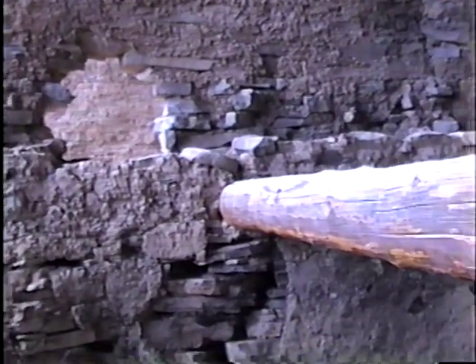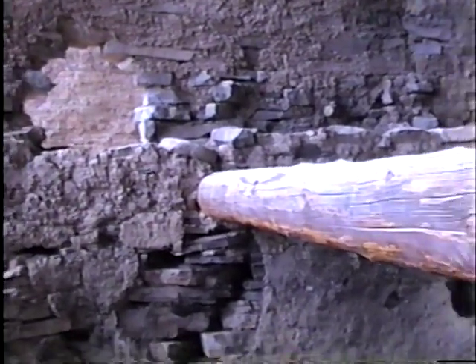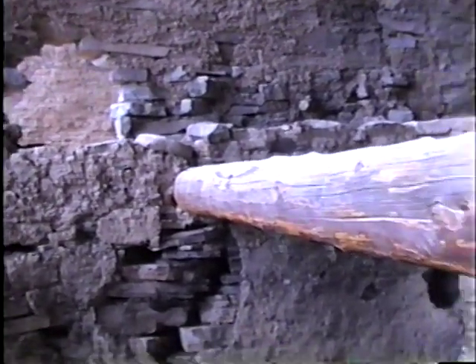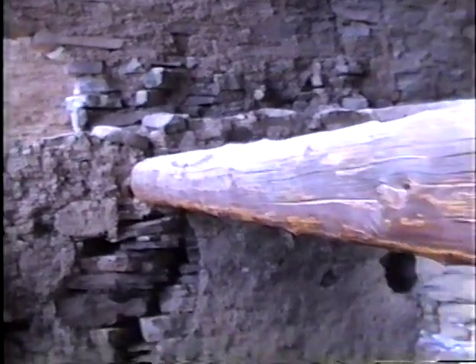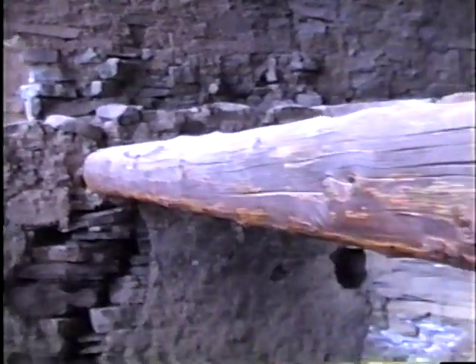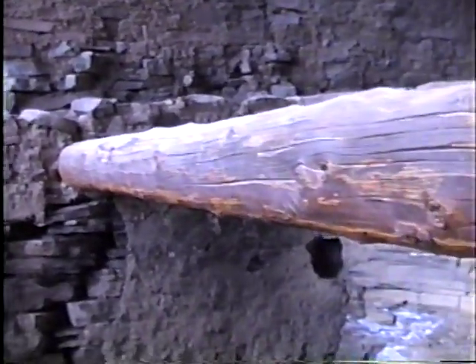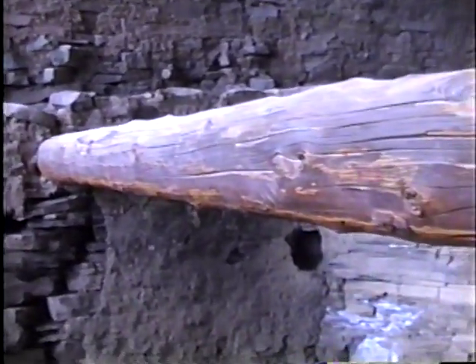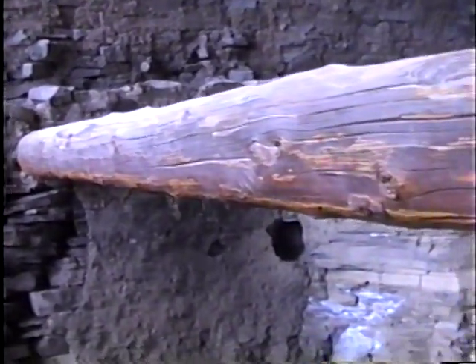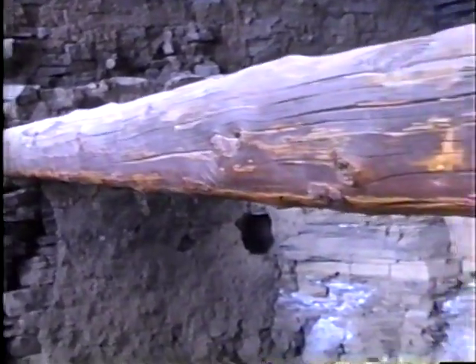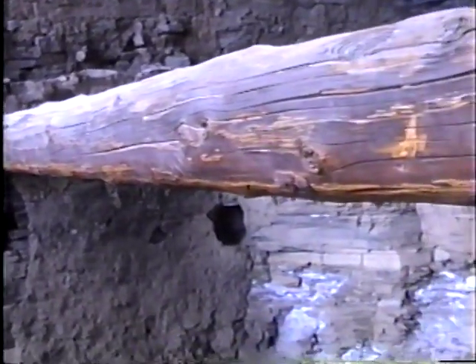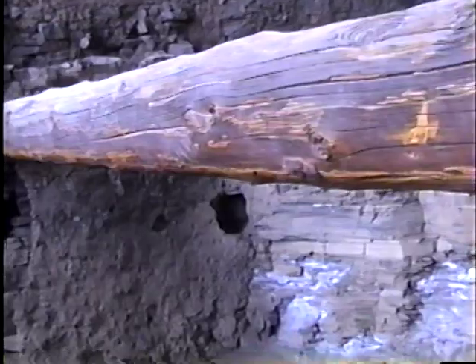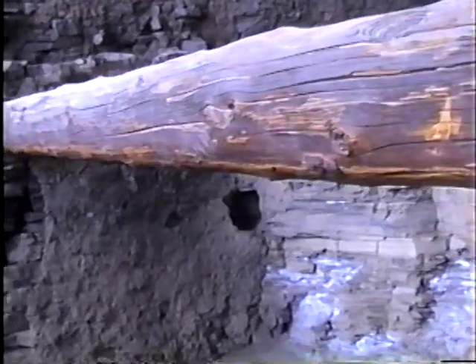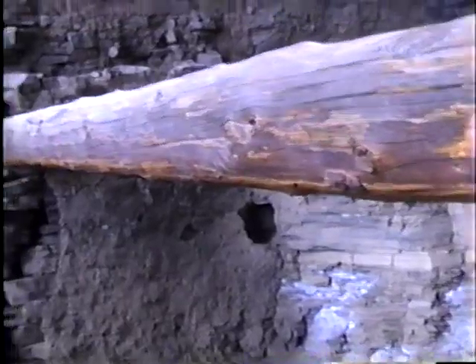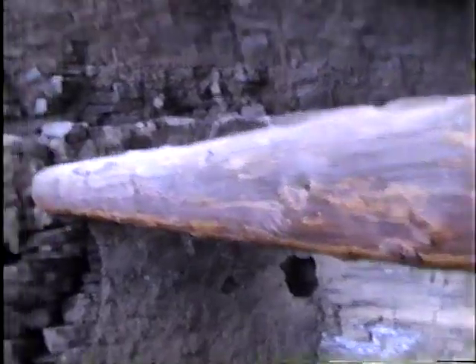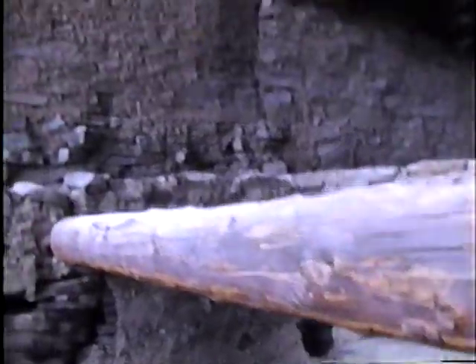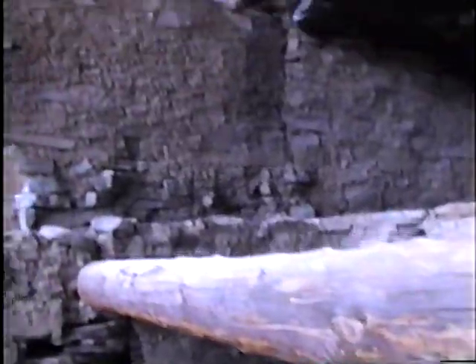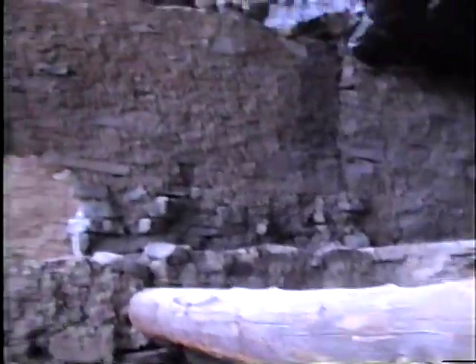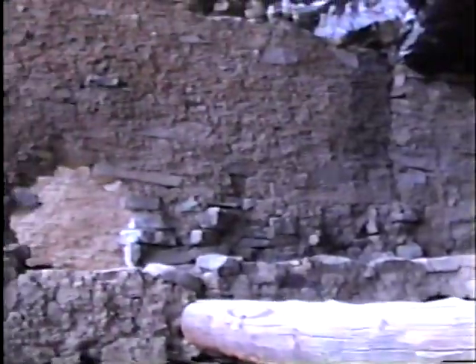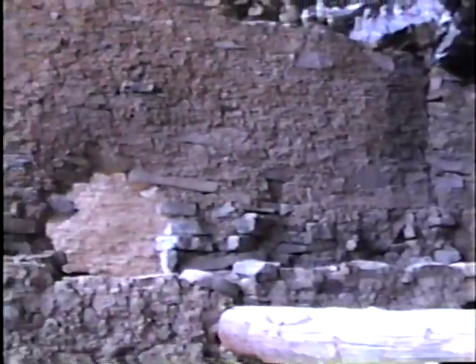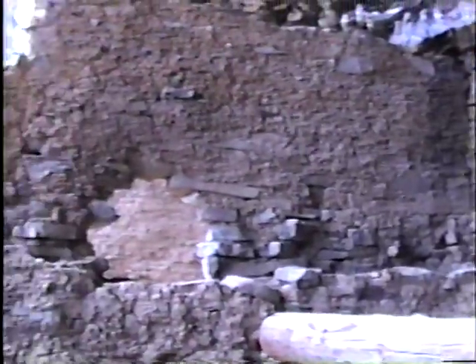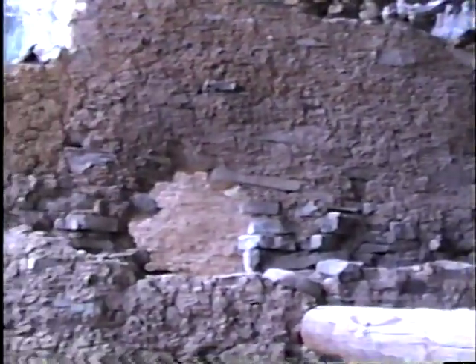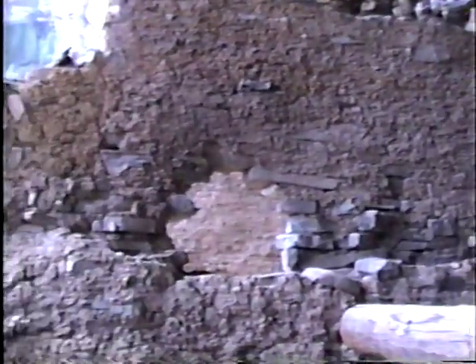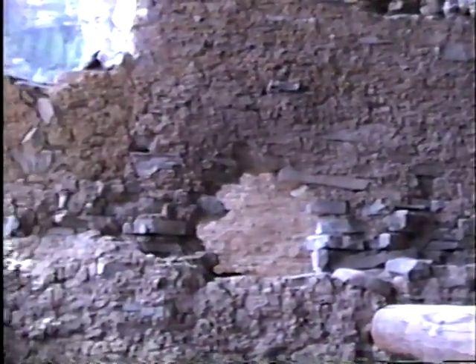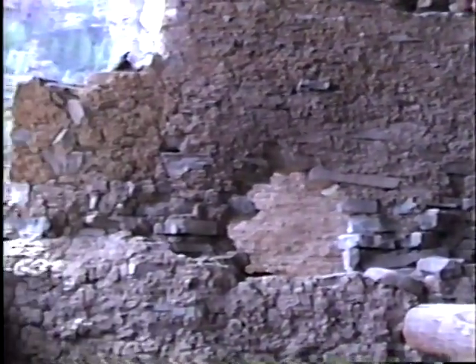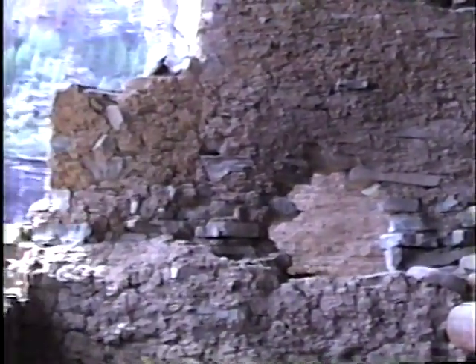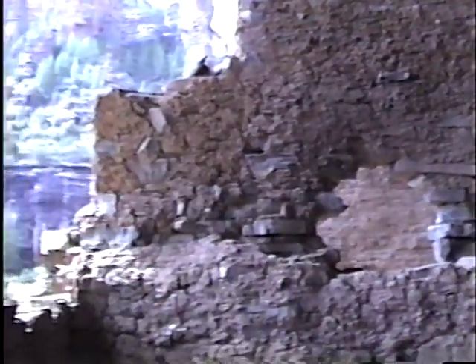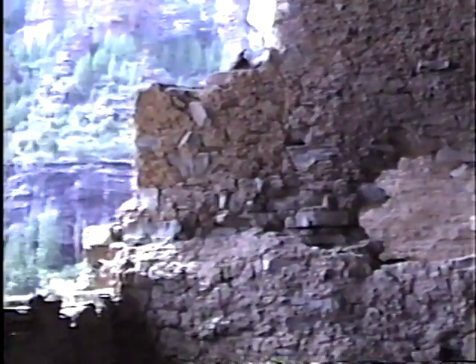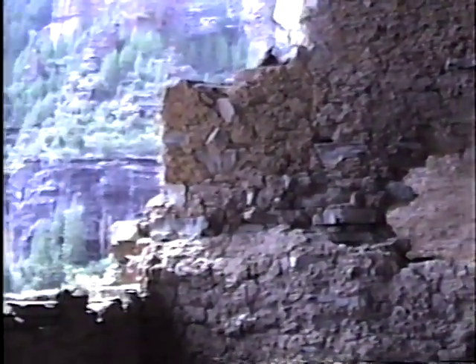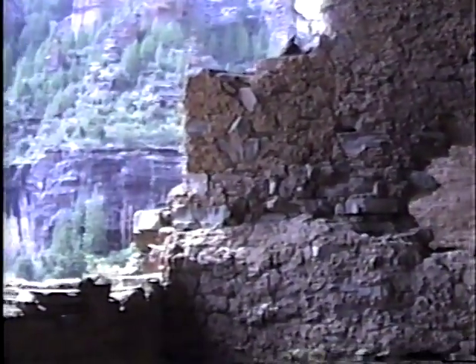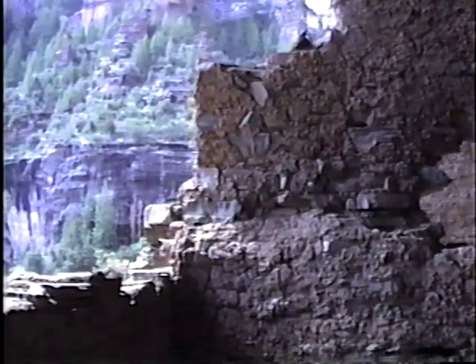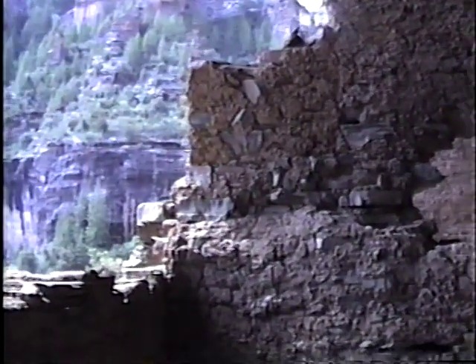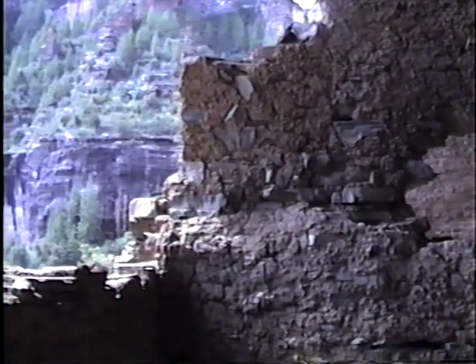You see this double-thickness lower wall and then the single upper wall.